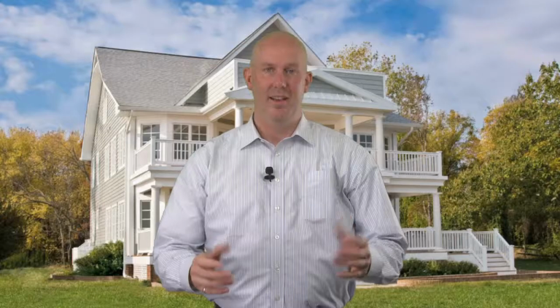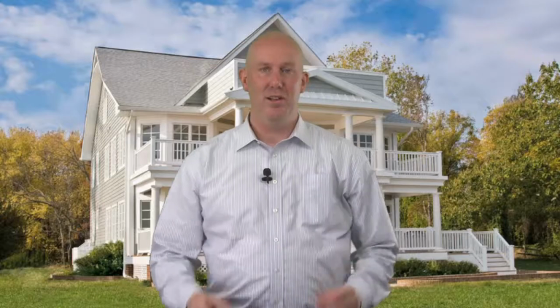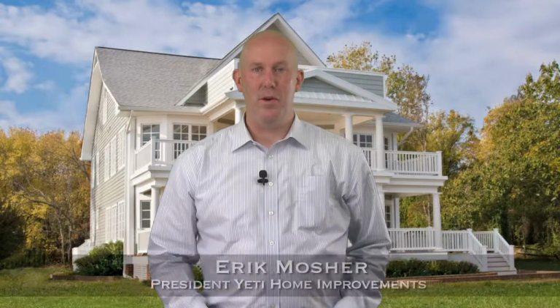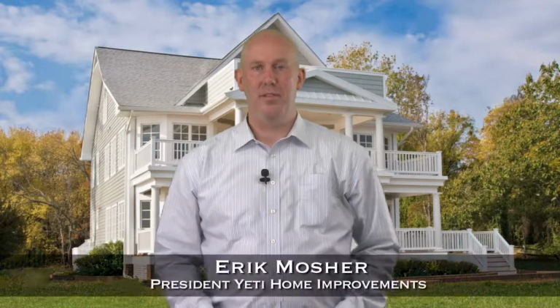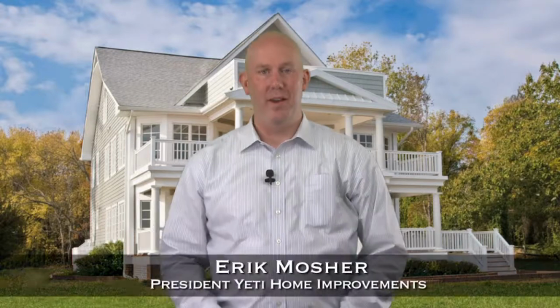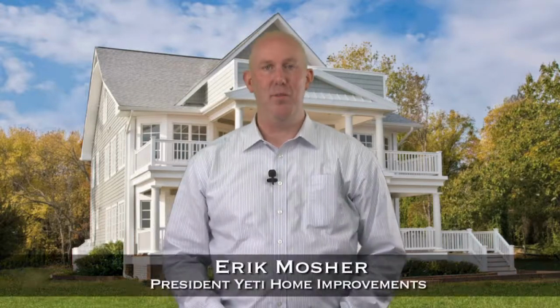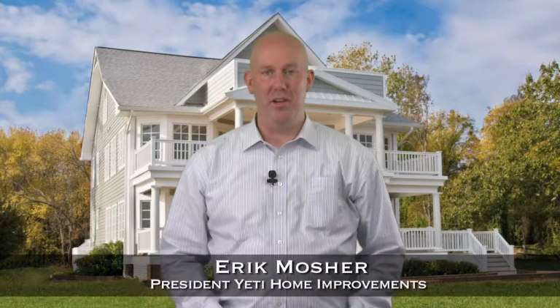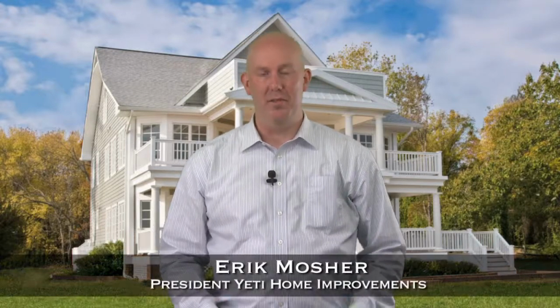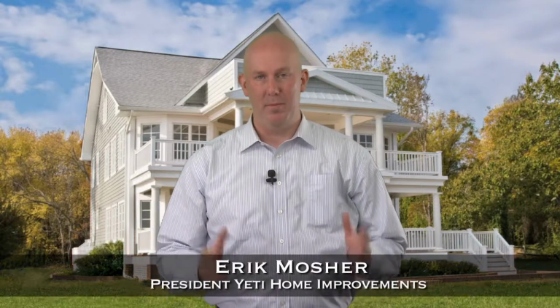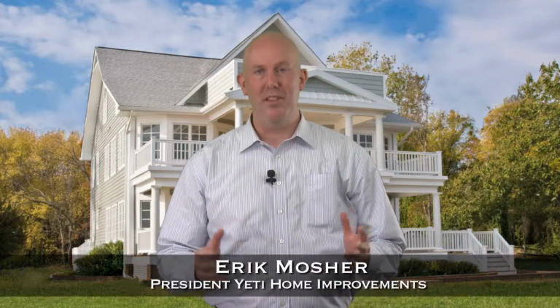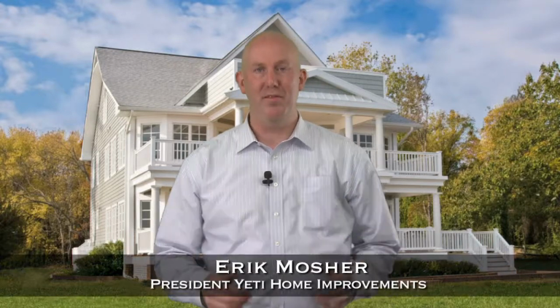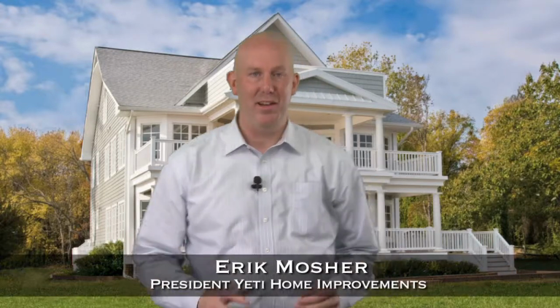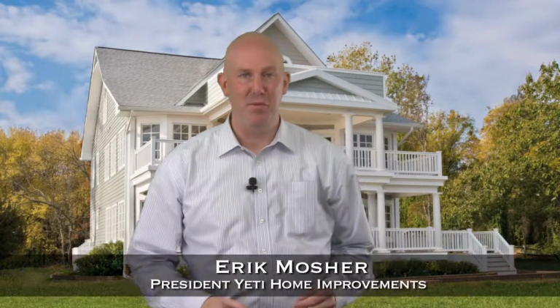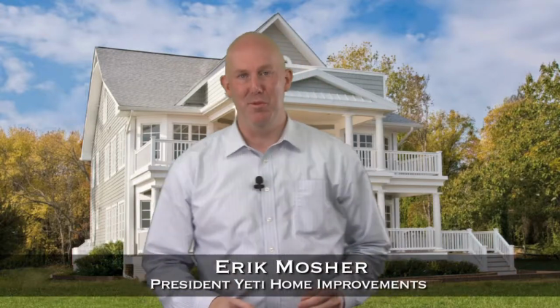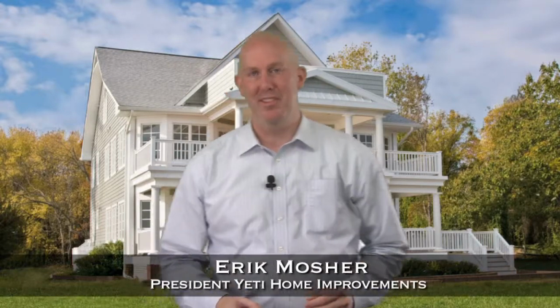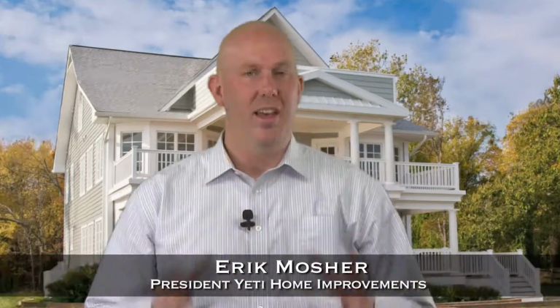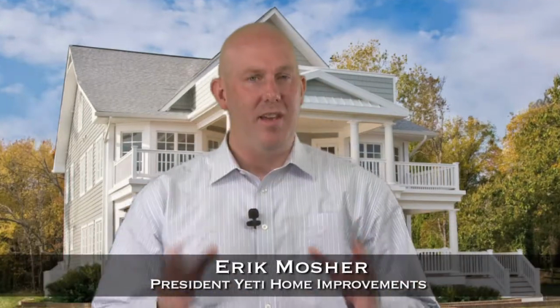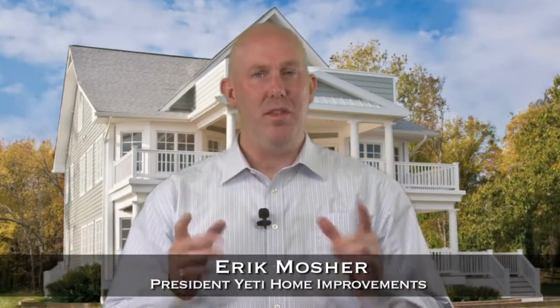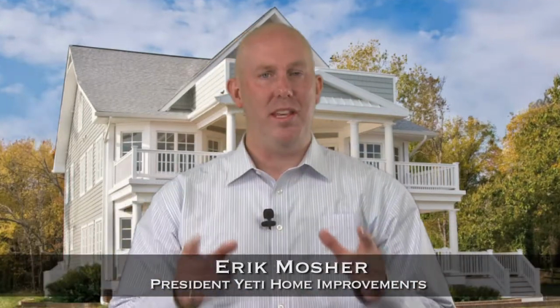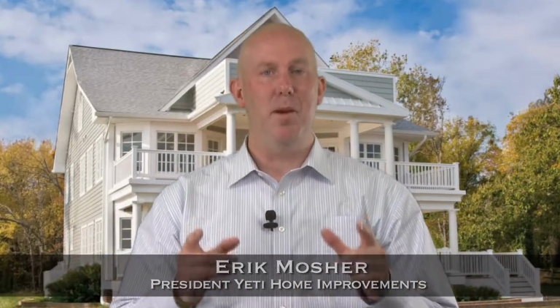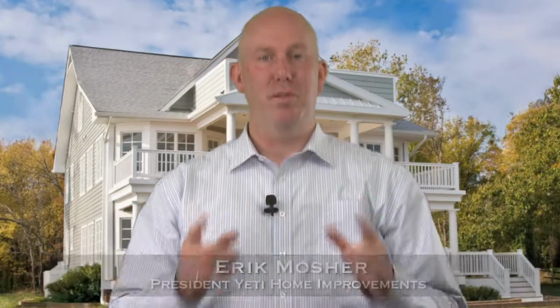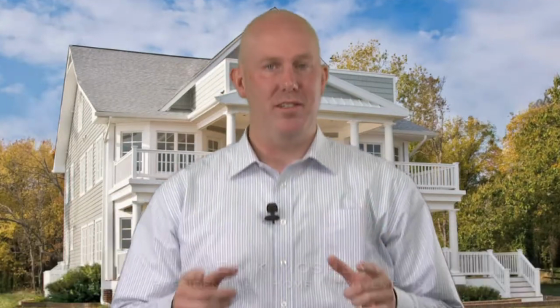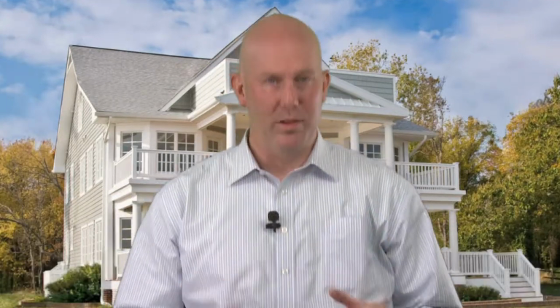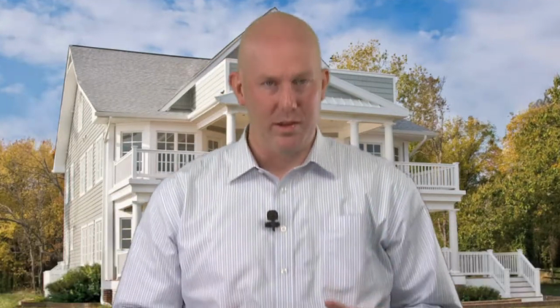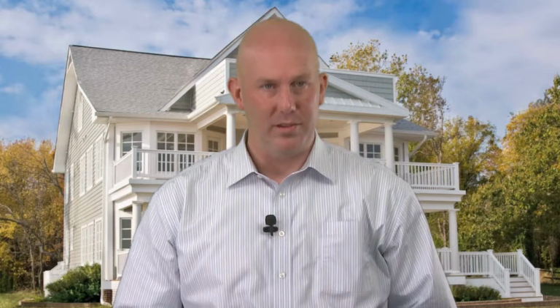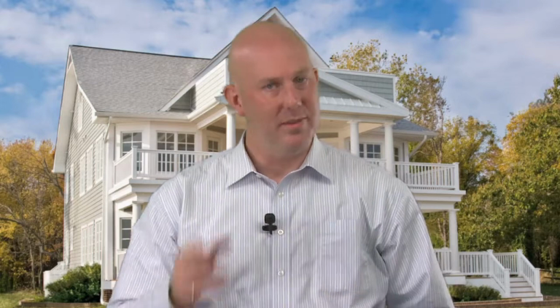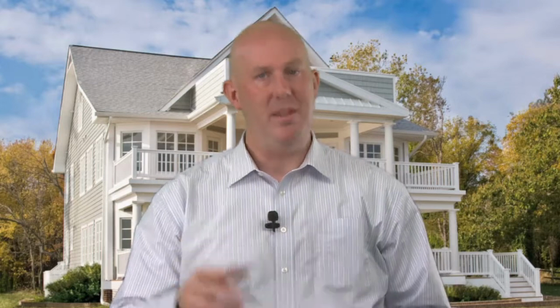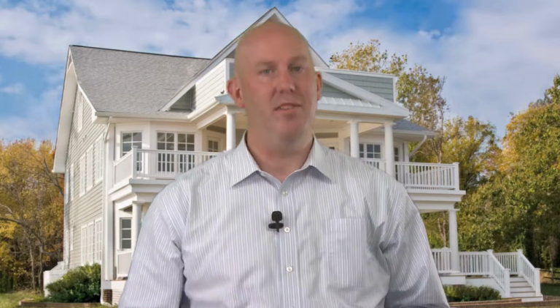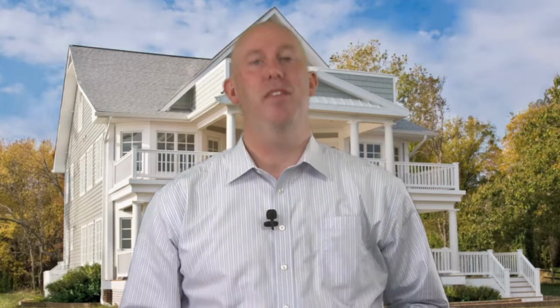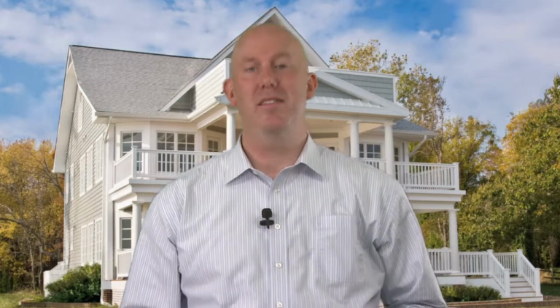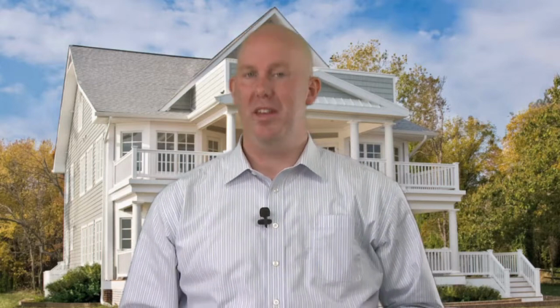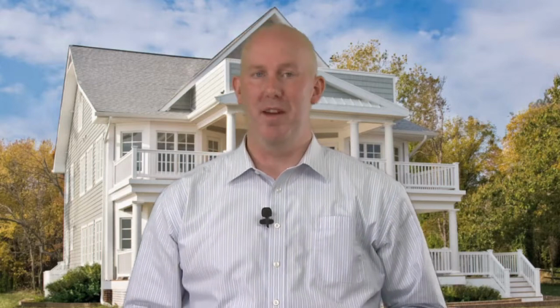Hello folks, Eric Mosier here, president of Yeti Home Improvements. If you are thinking about replacing your windows, let me give you some things to think about.